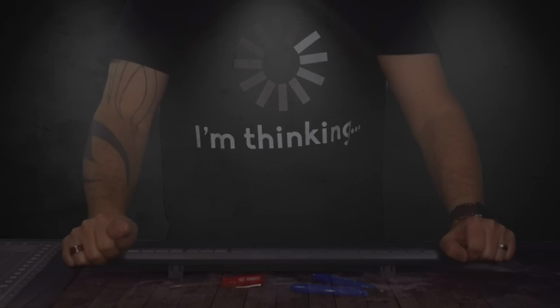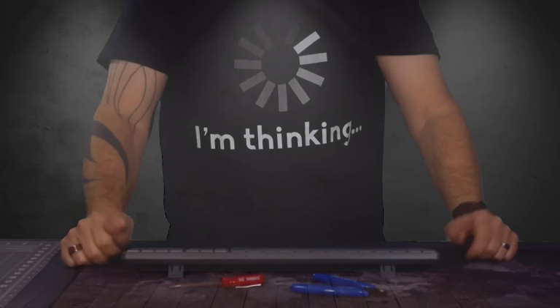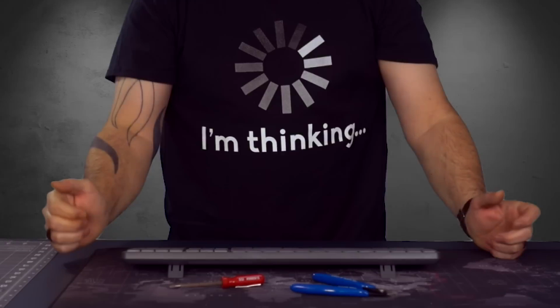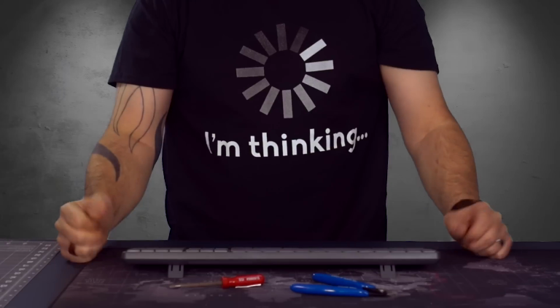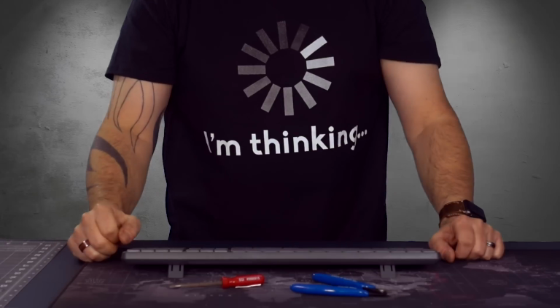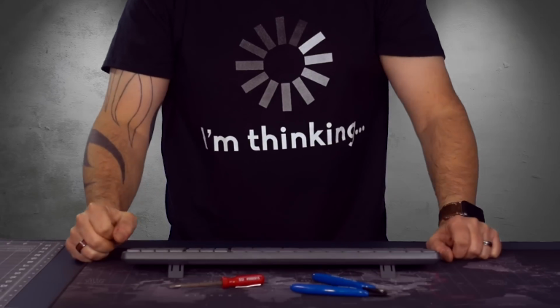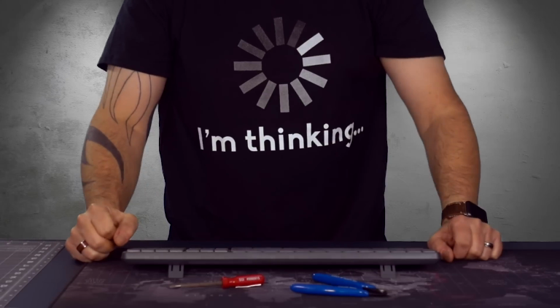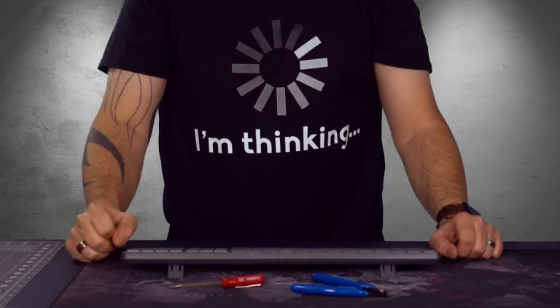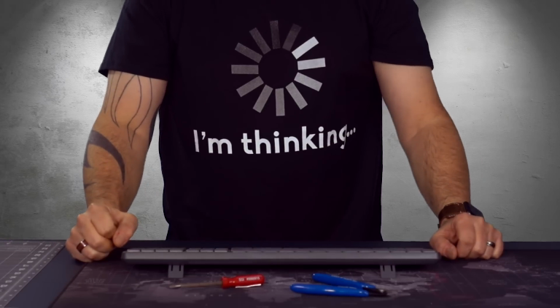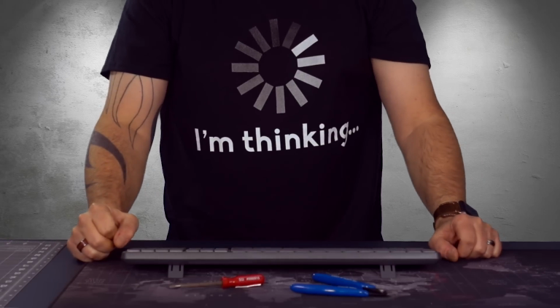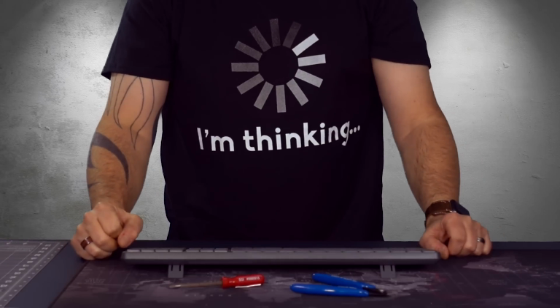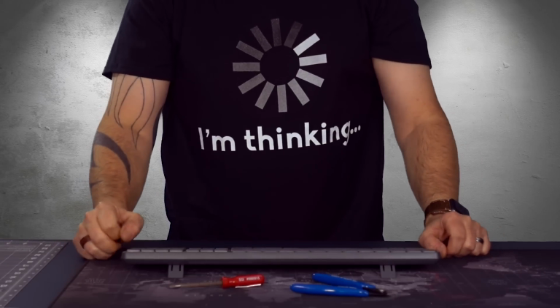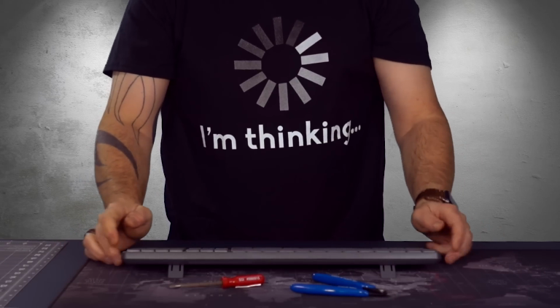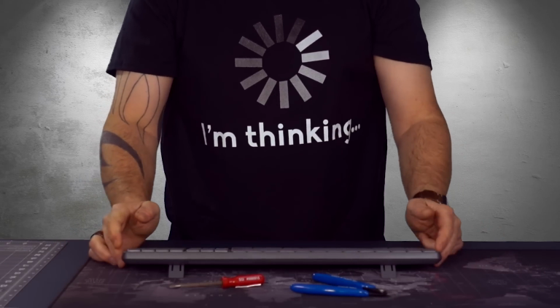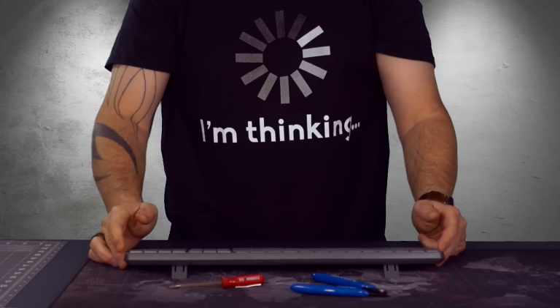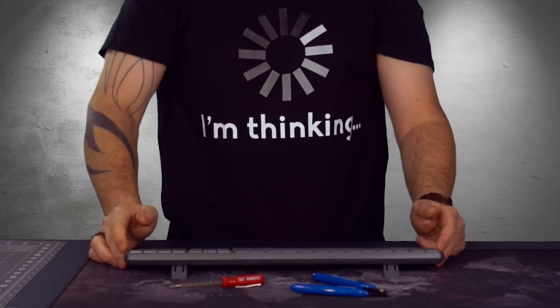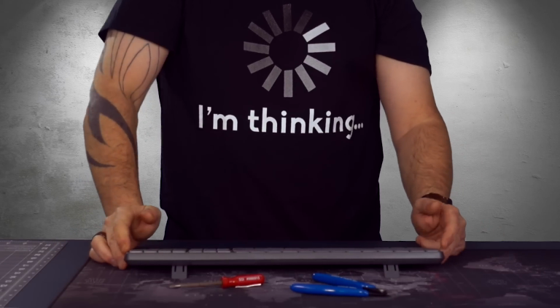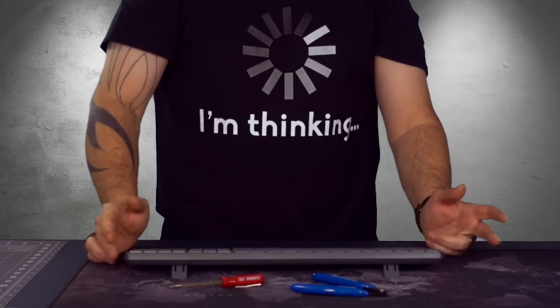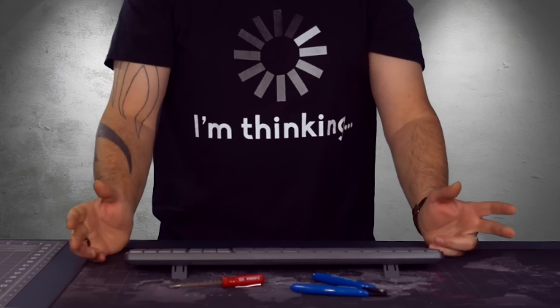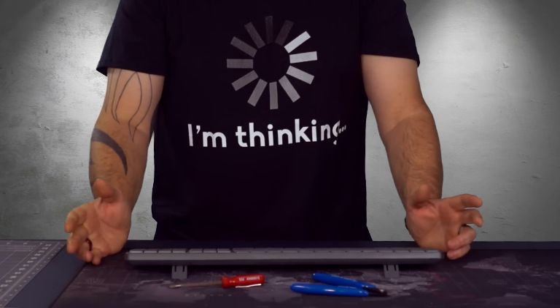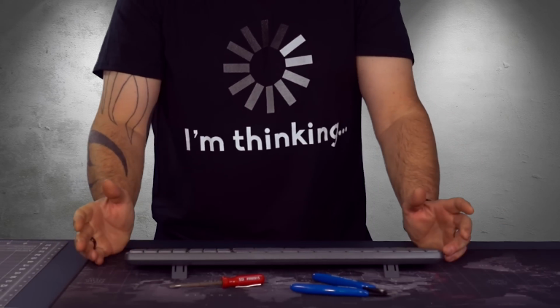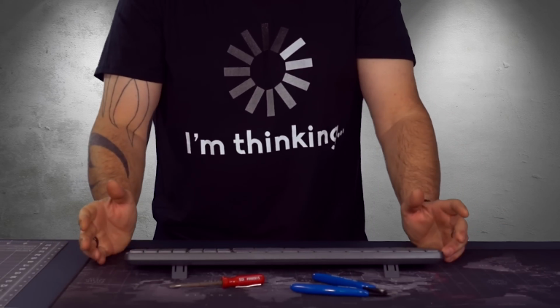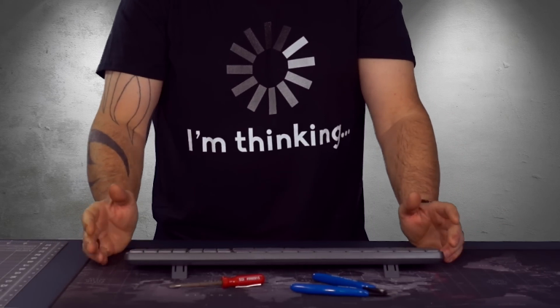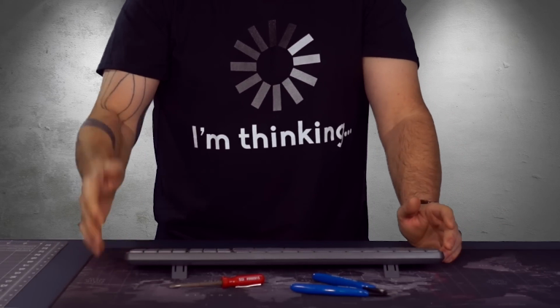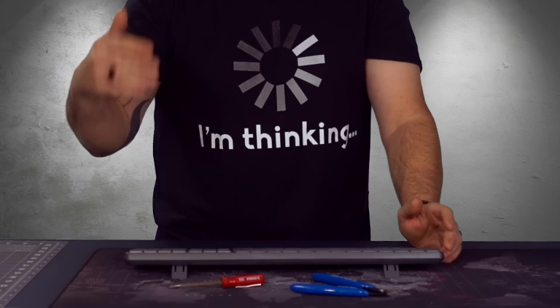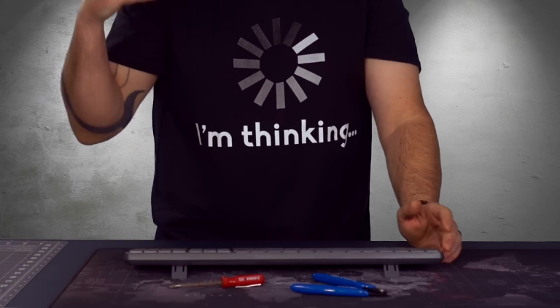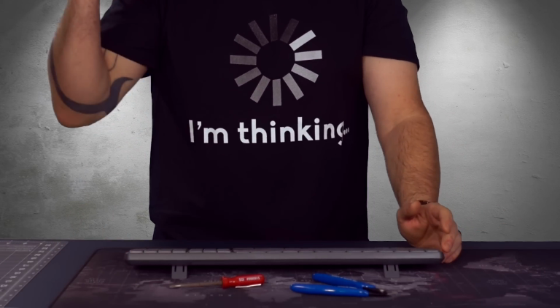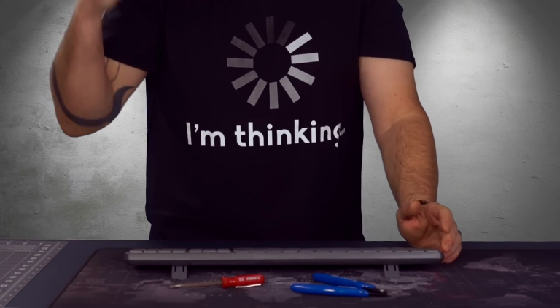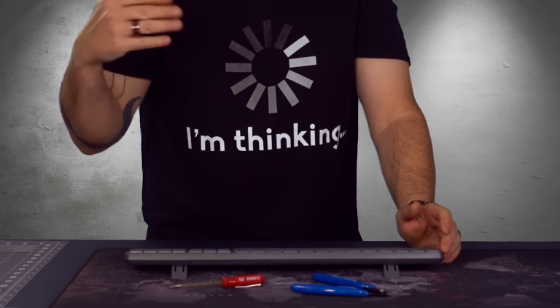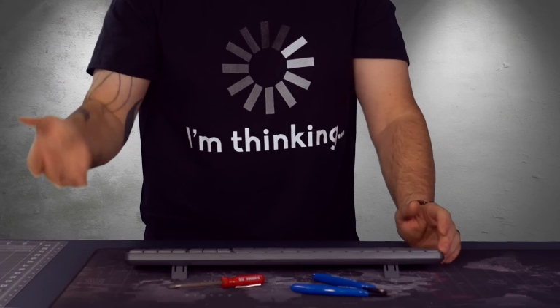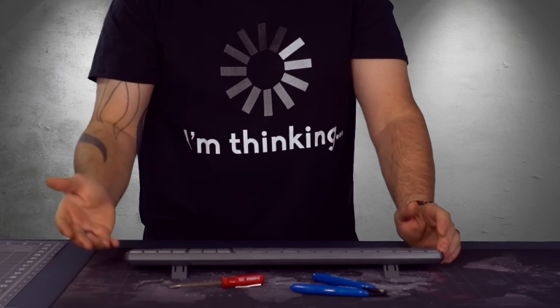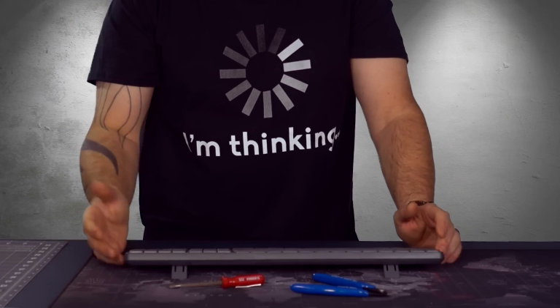All right, what is up guys? Ivan from bernibus.com, and today I'm going to share with you something that I did for my workshop.